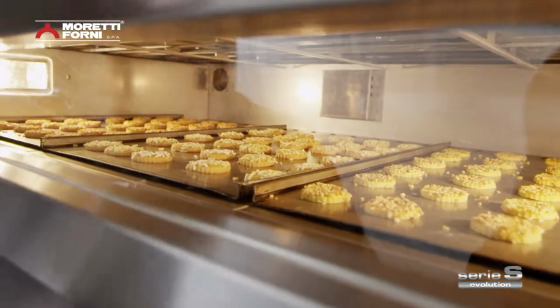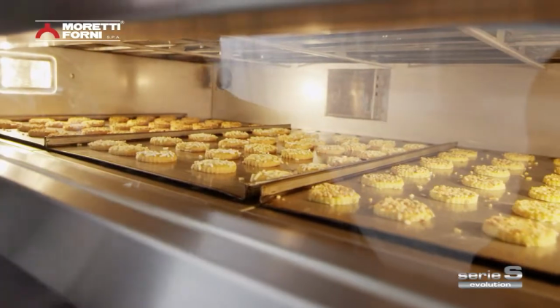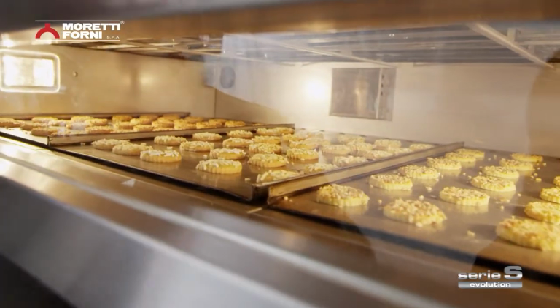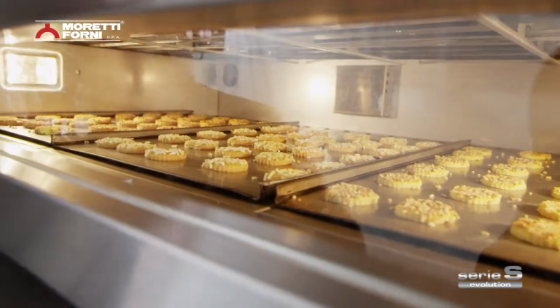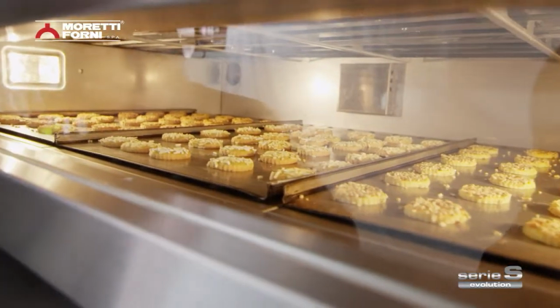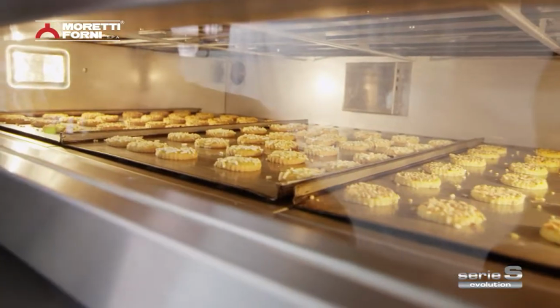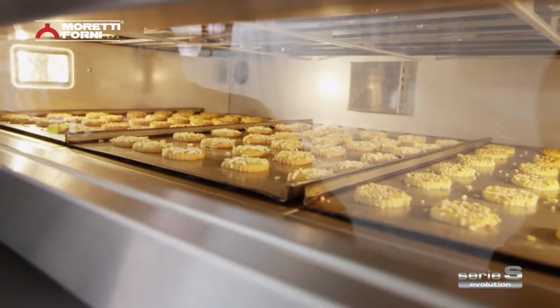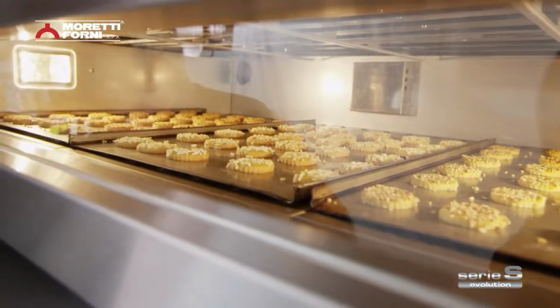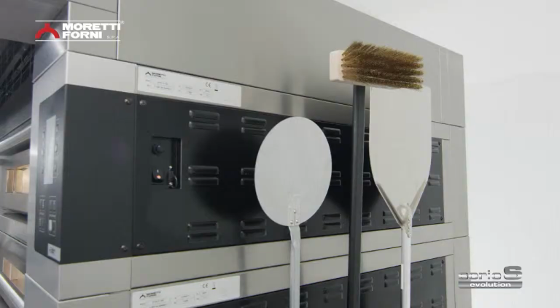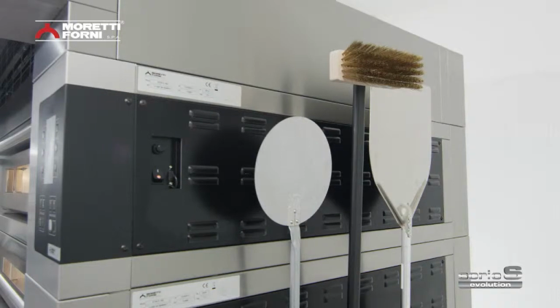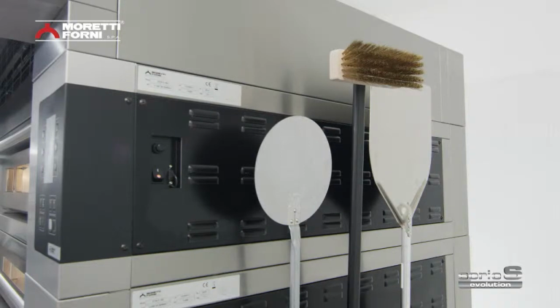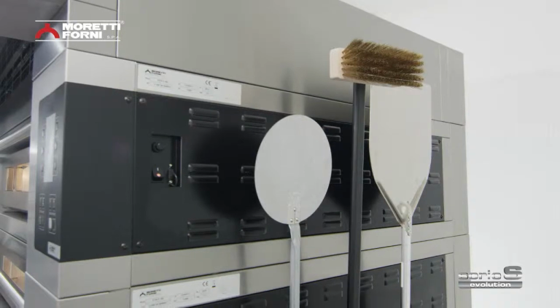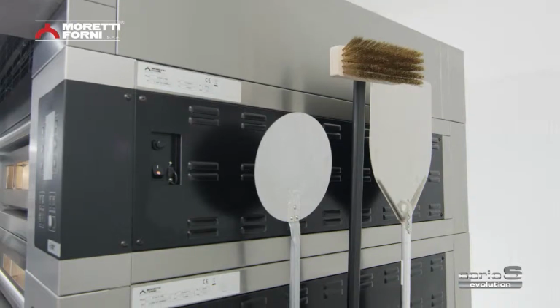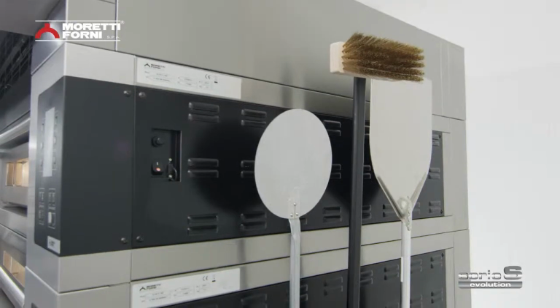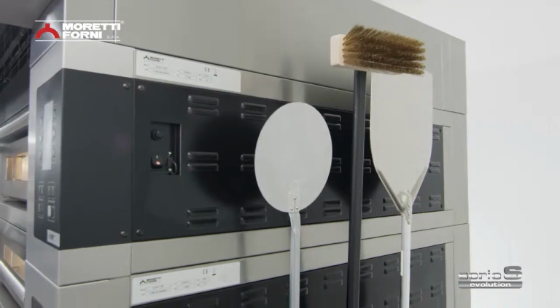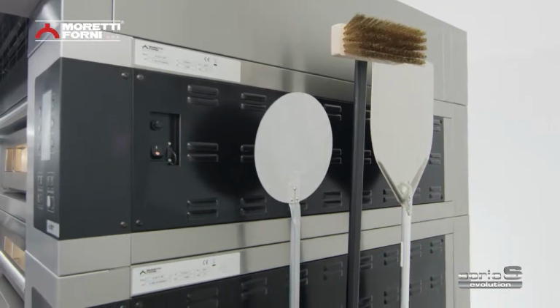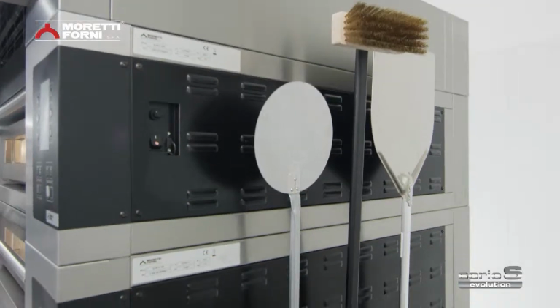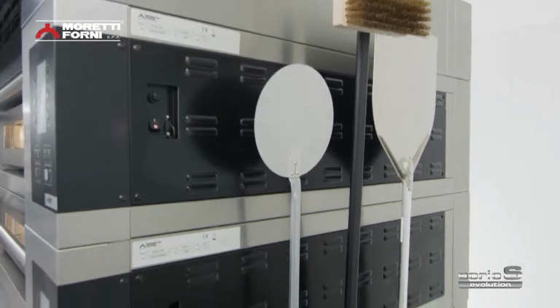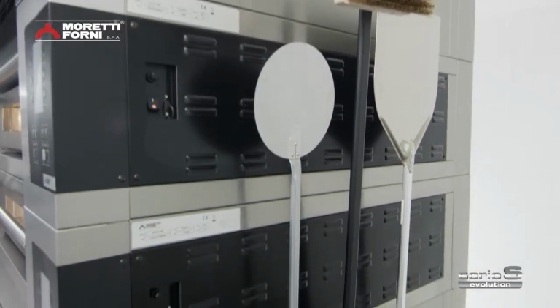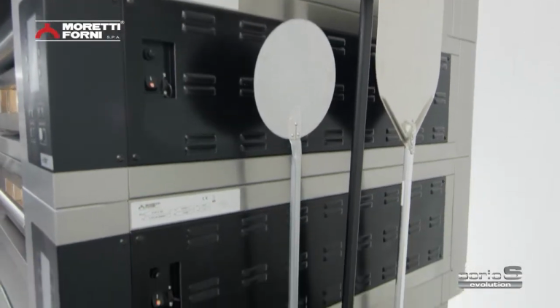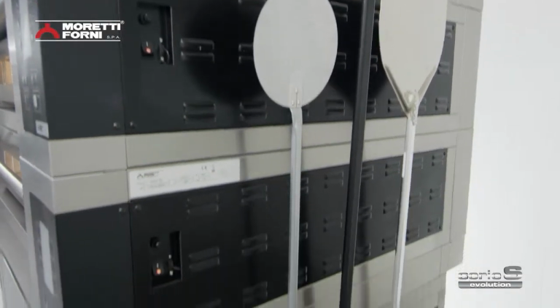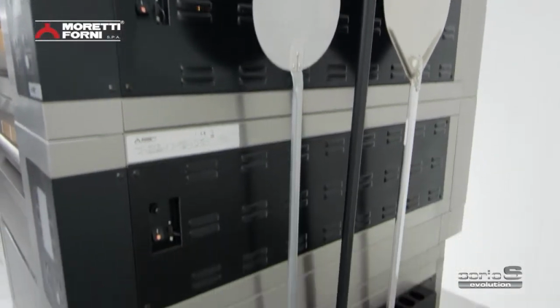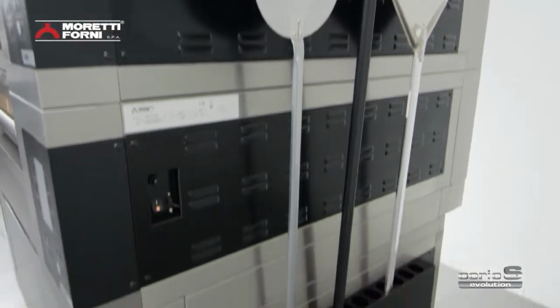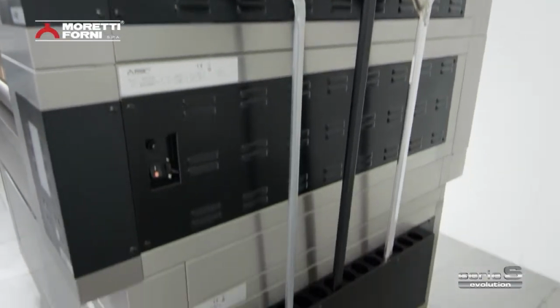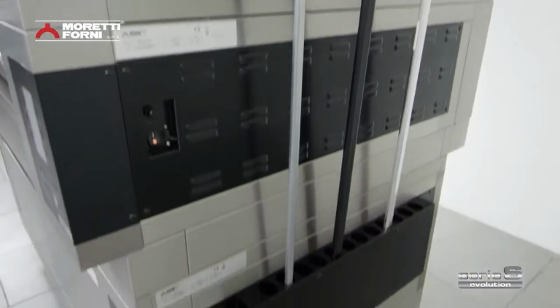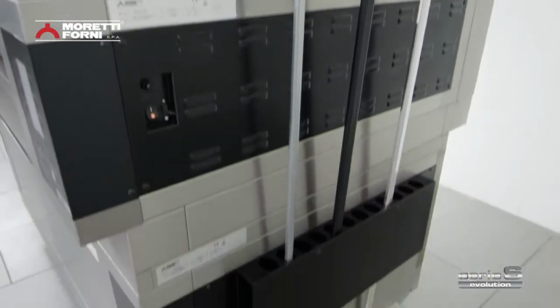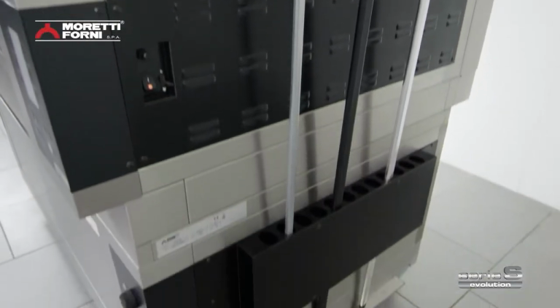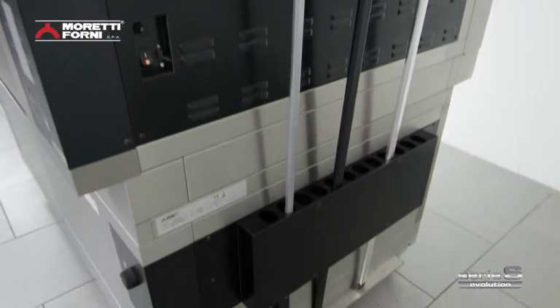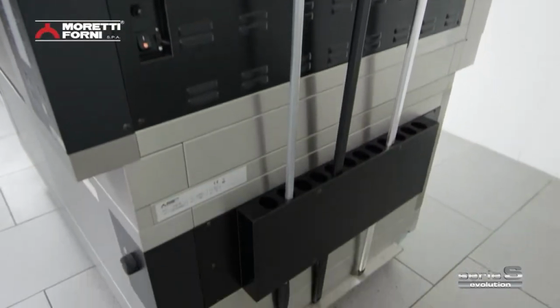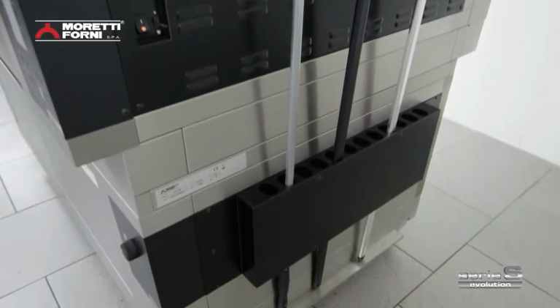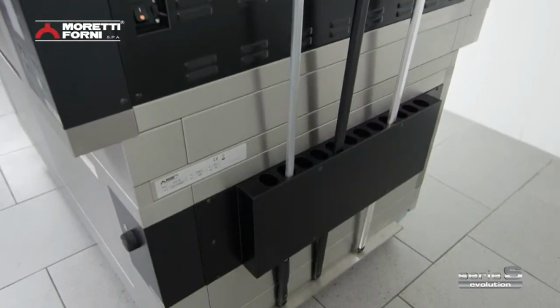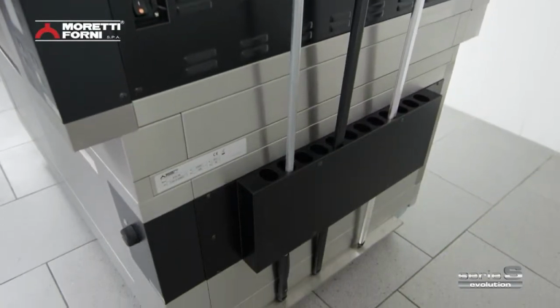While a handy utensil holder to the side keeps everything in its proper place.